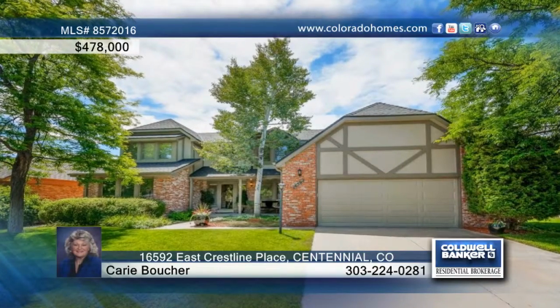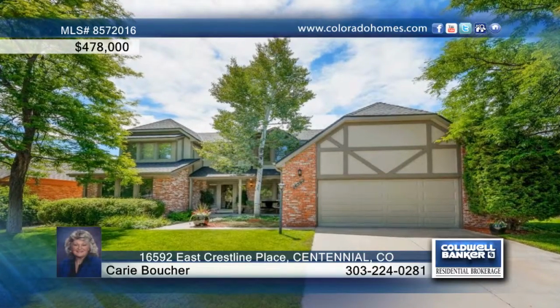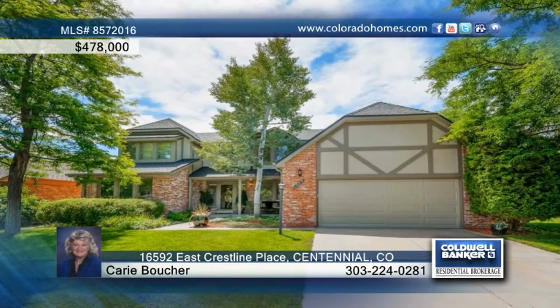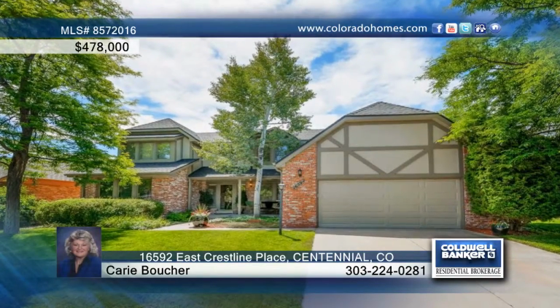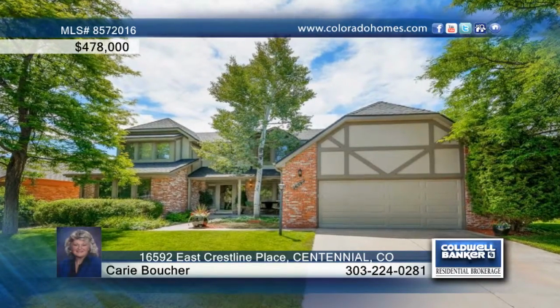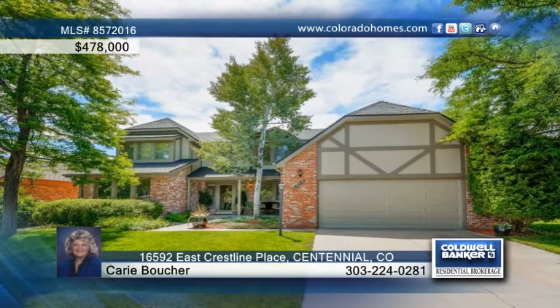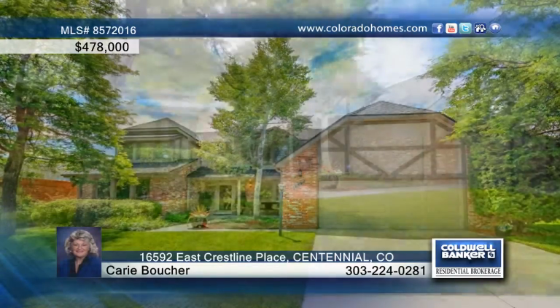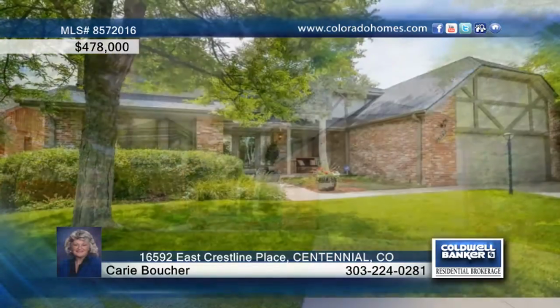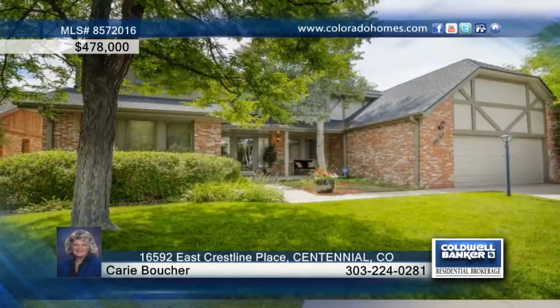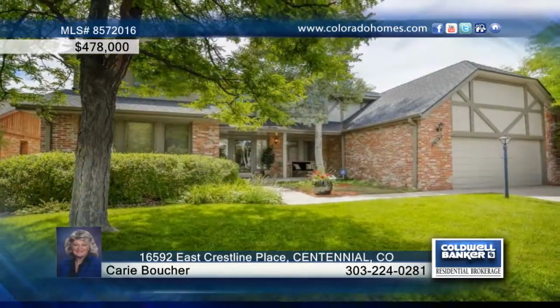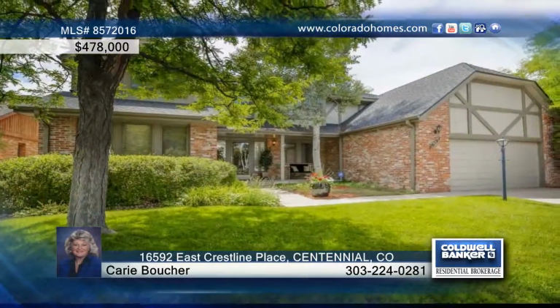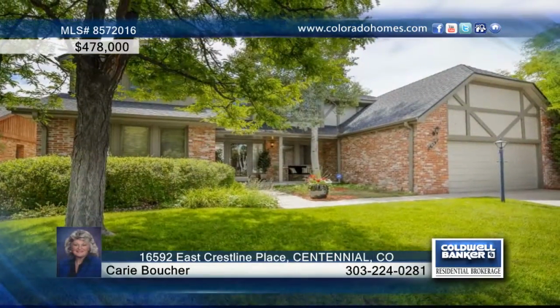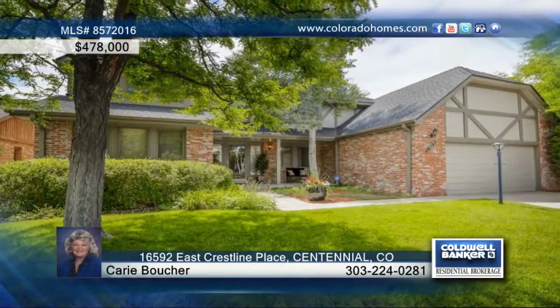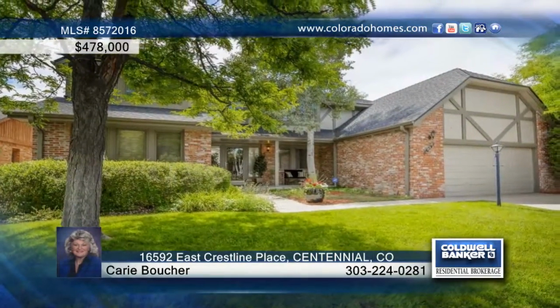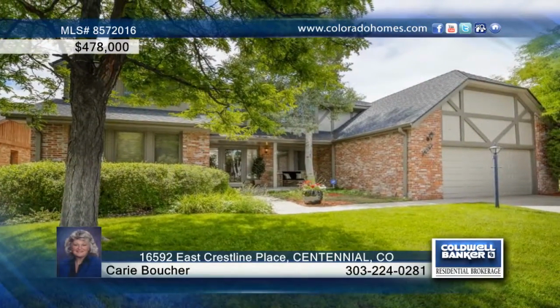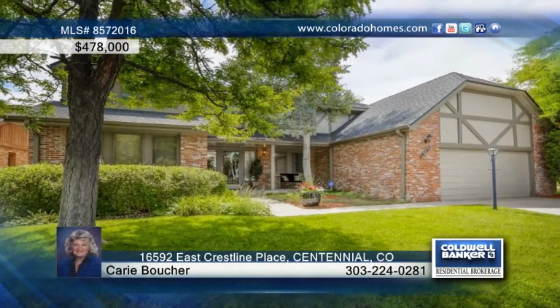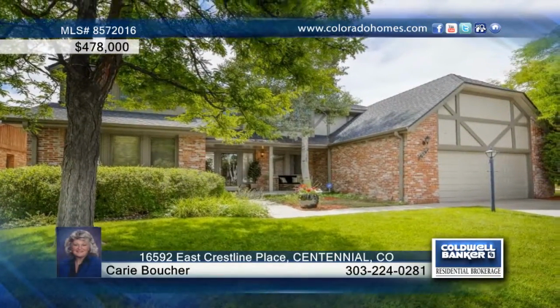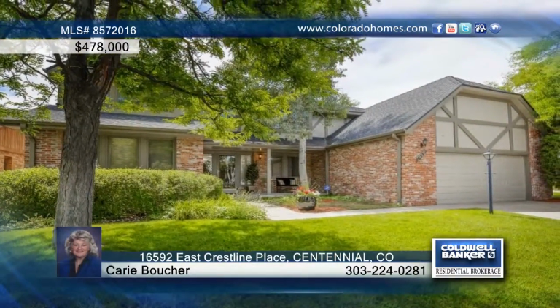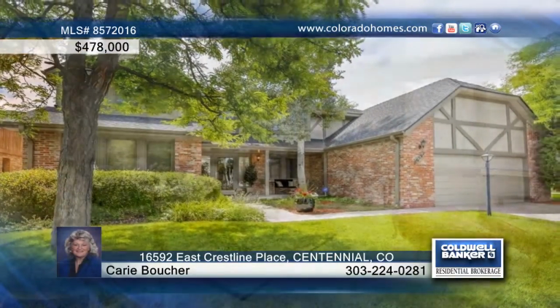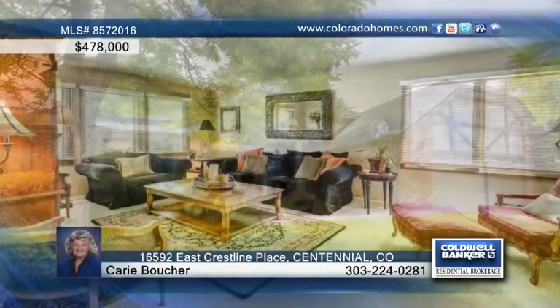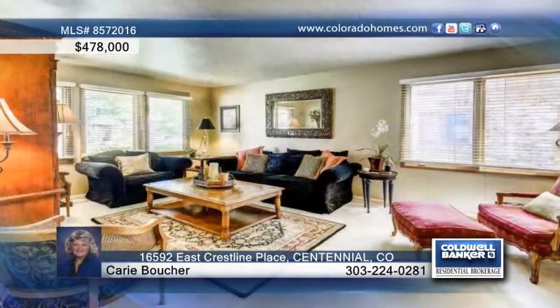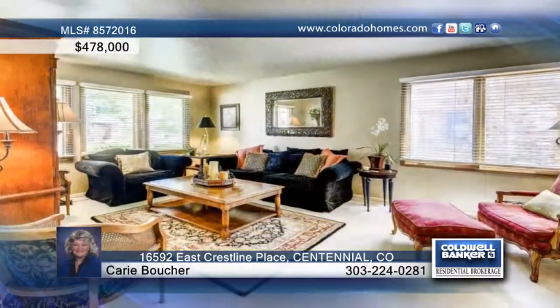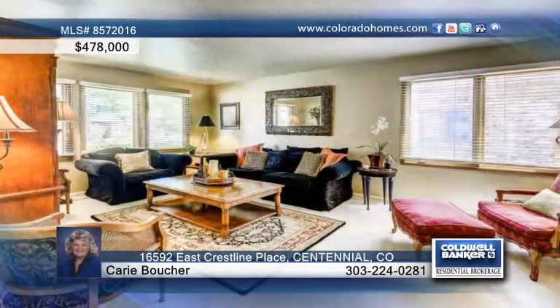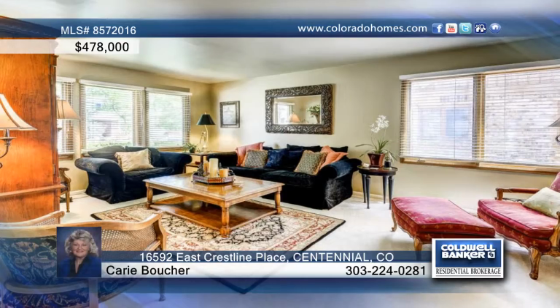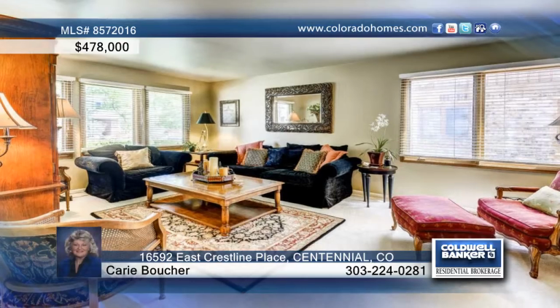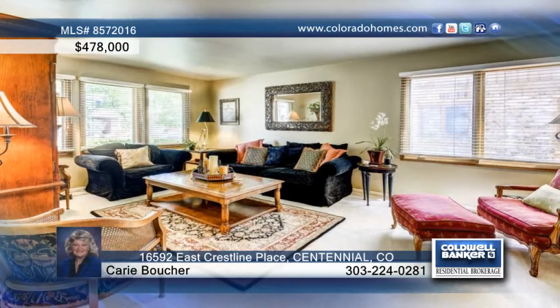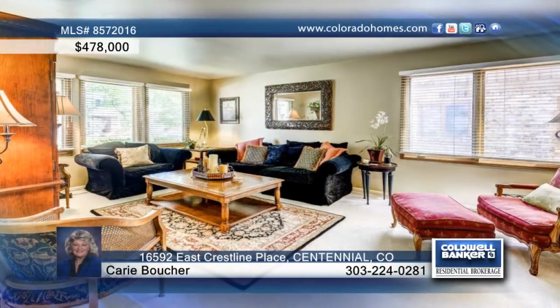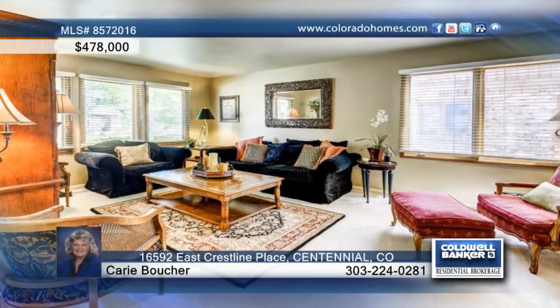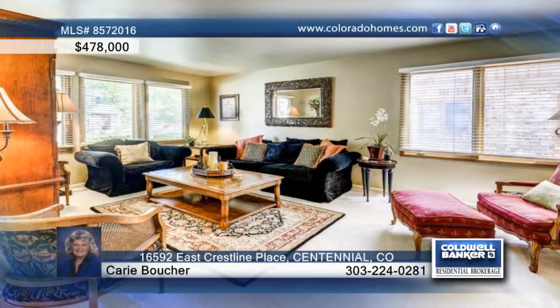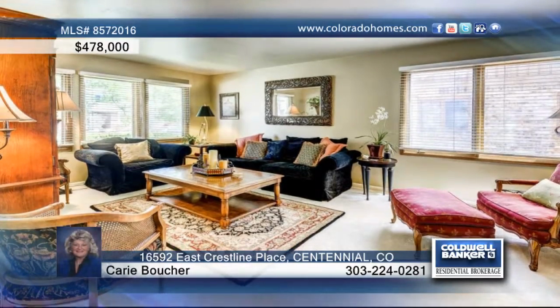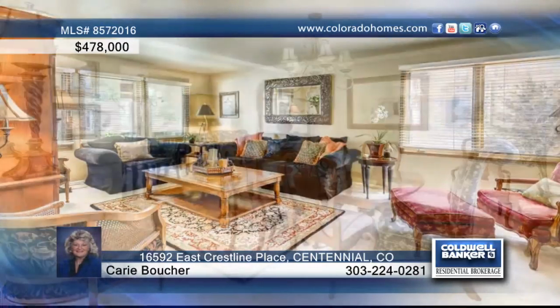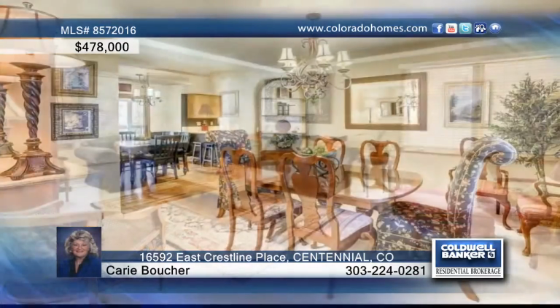Seated on a quiet cul-de-sac, this lovely five-bedroom, three-bath home is immaculate and is perfect for a large family.